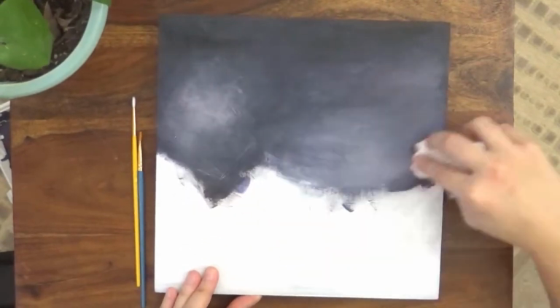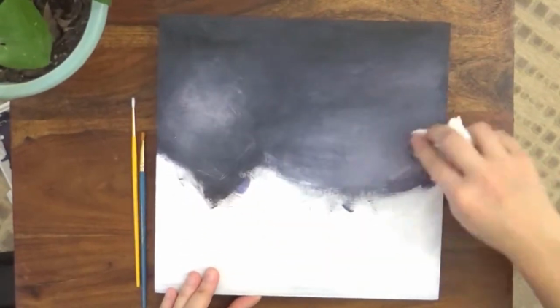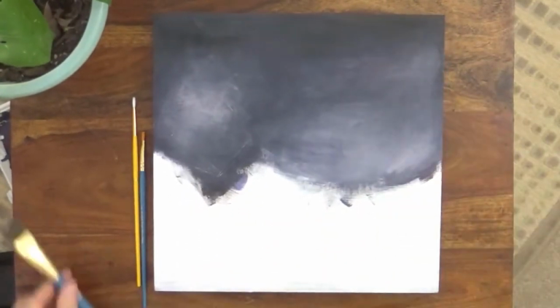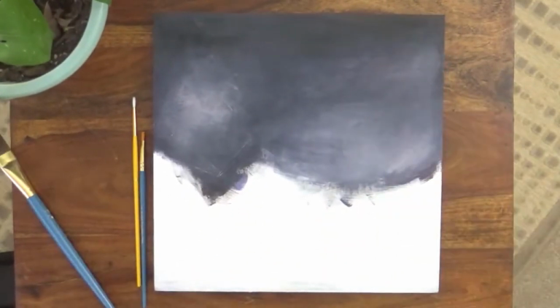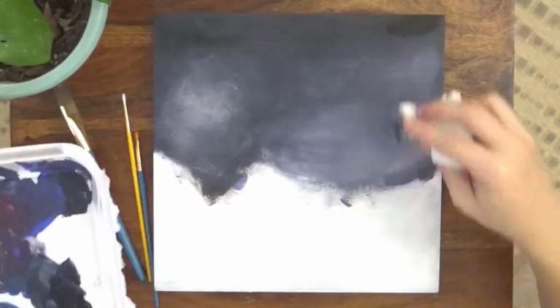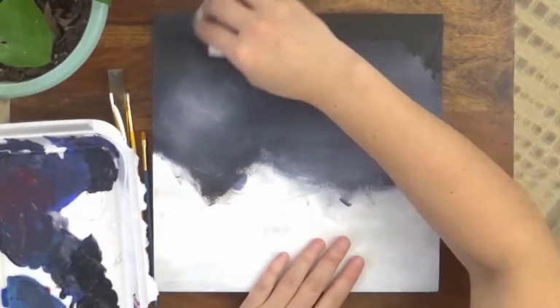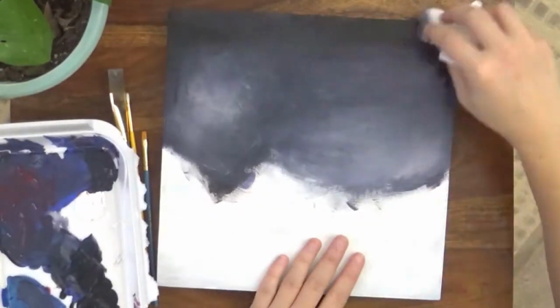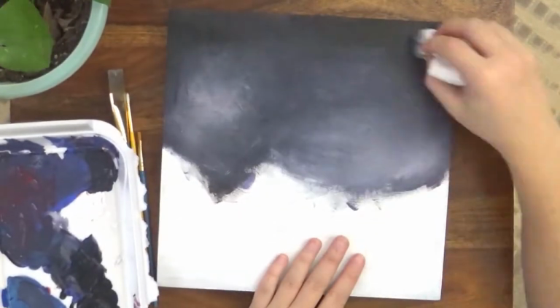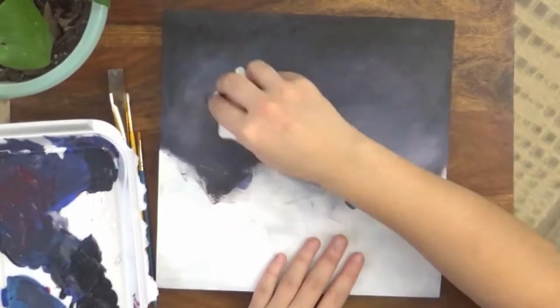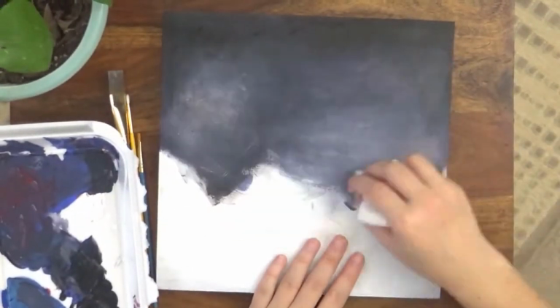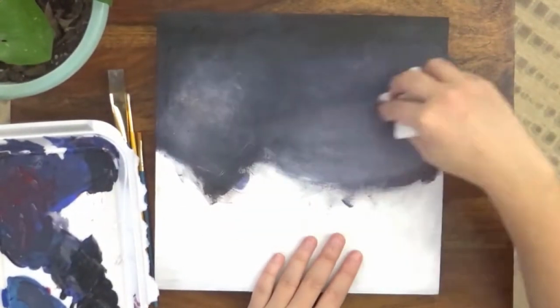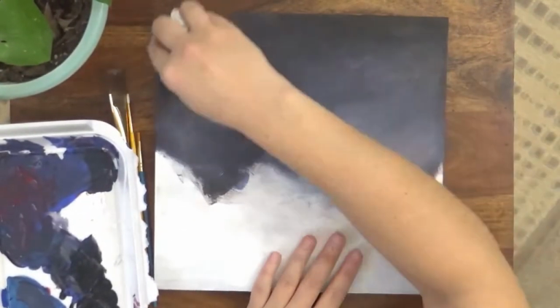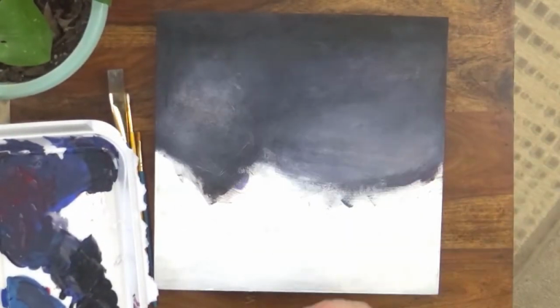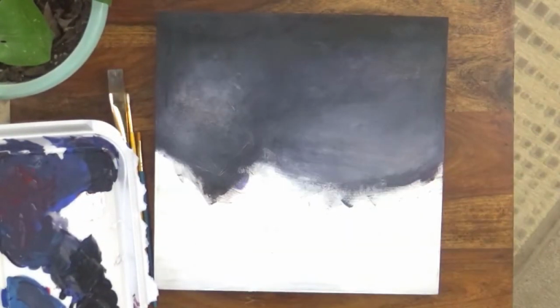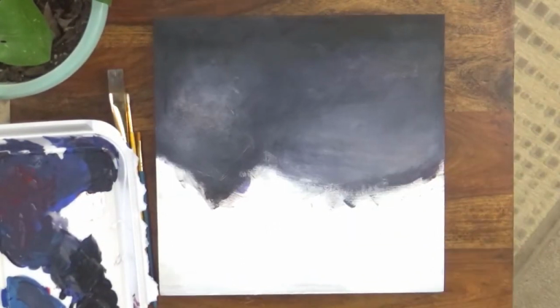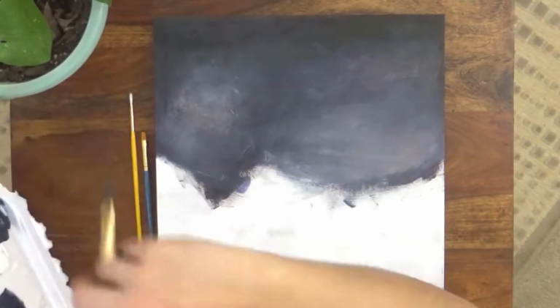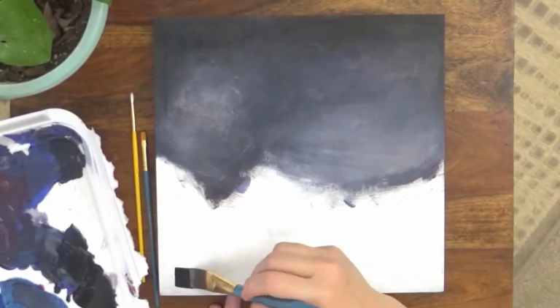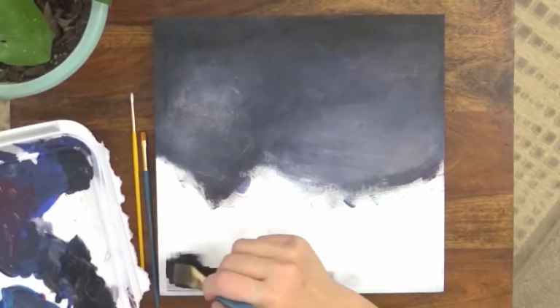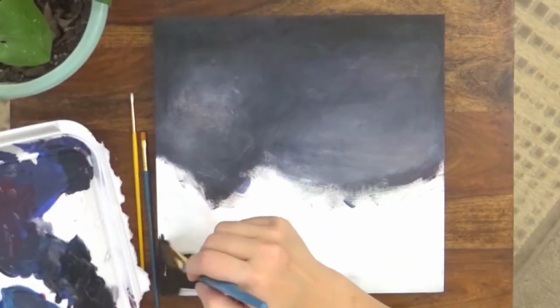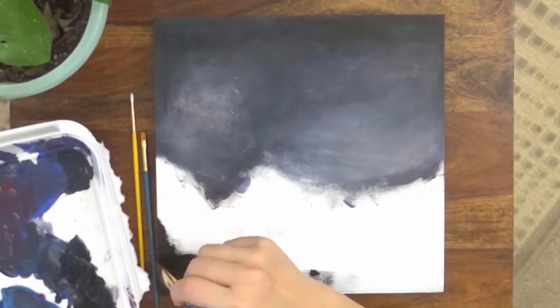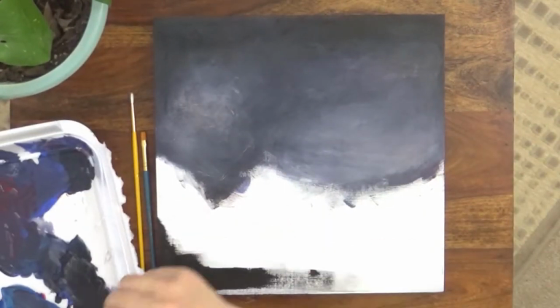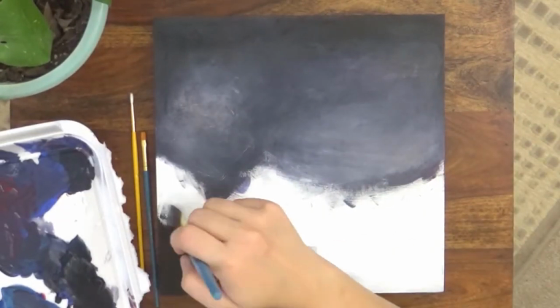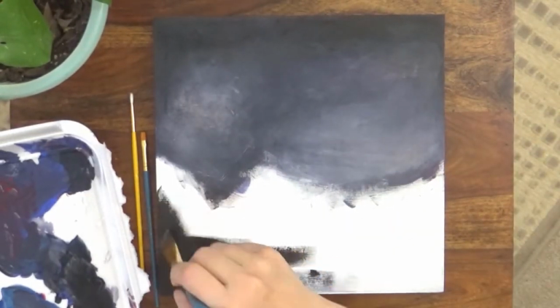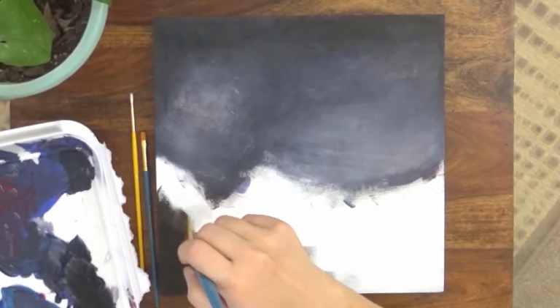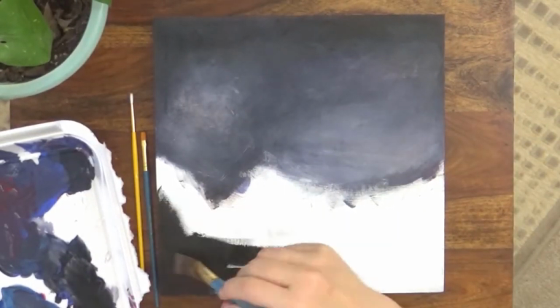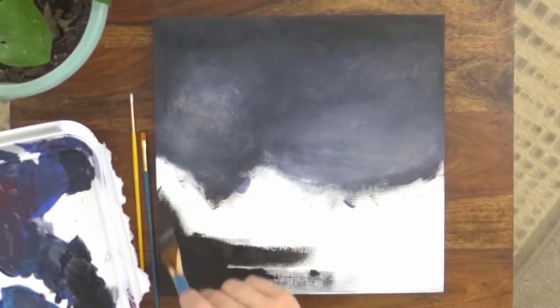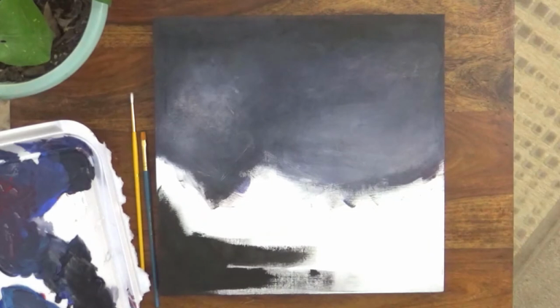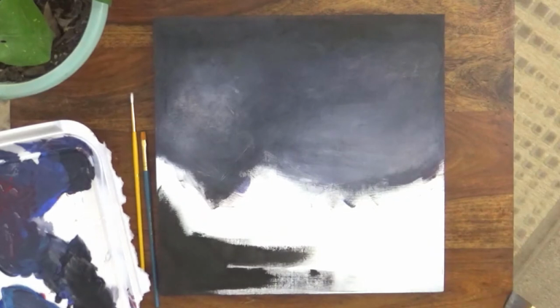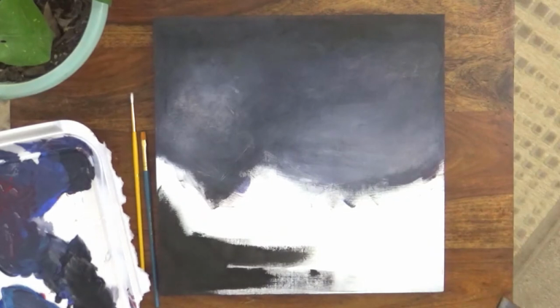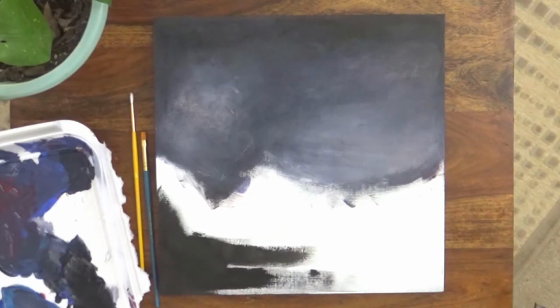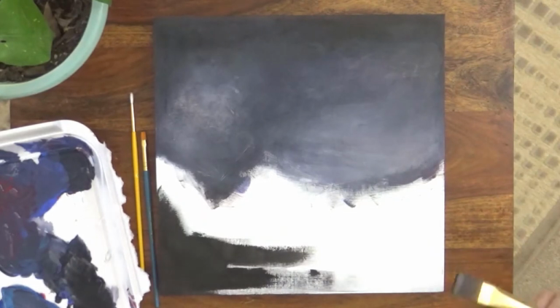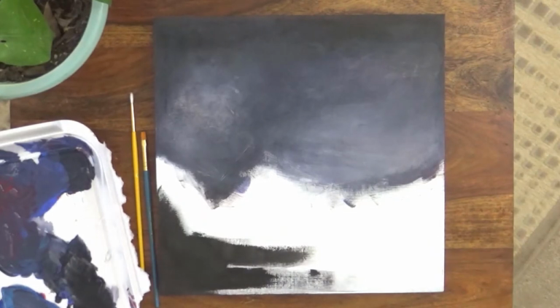For a little texture, I used a damp paper towel to sort of sponge the color on or help remove some of the color before it became too bright.